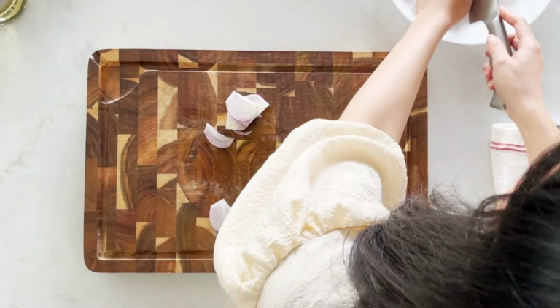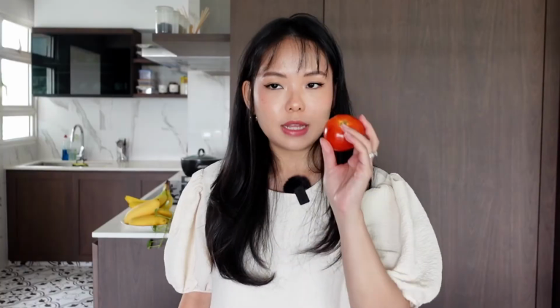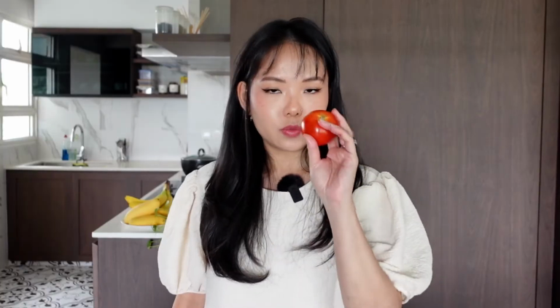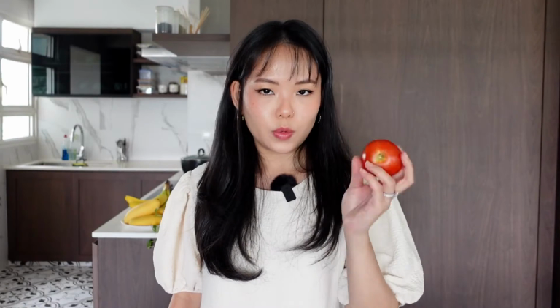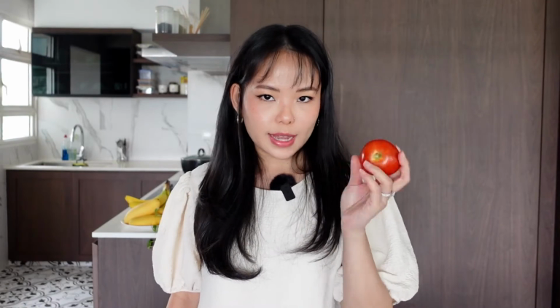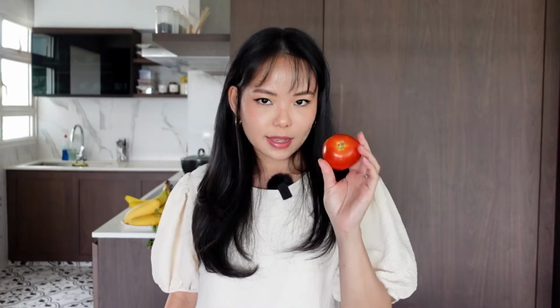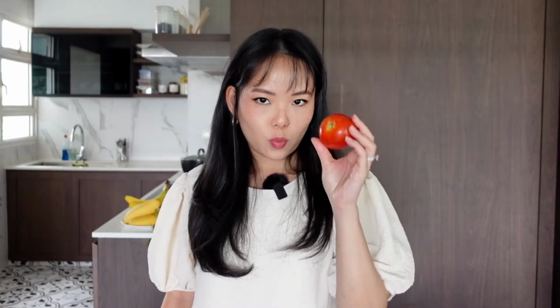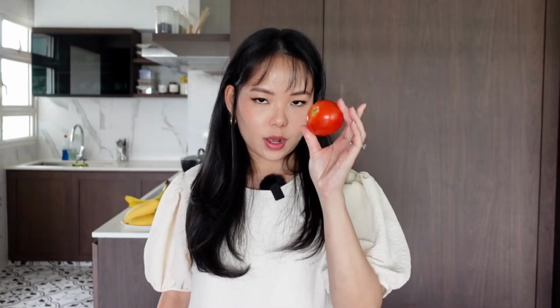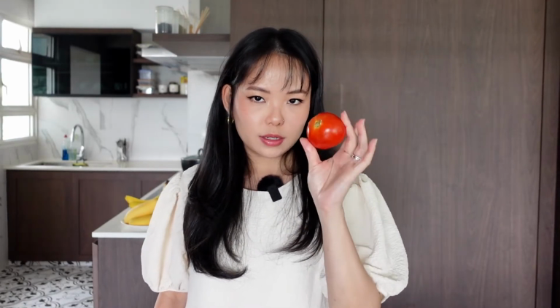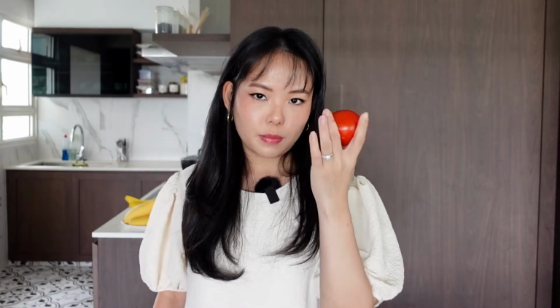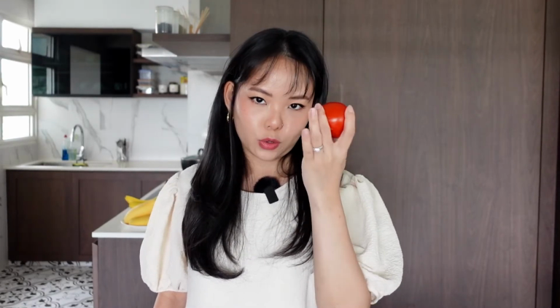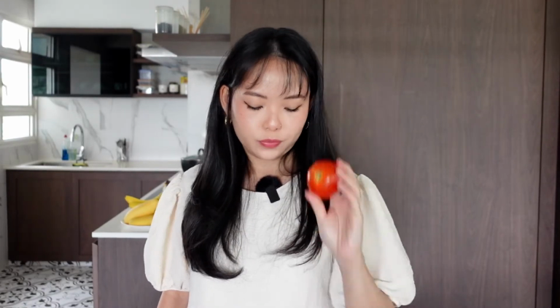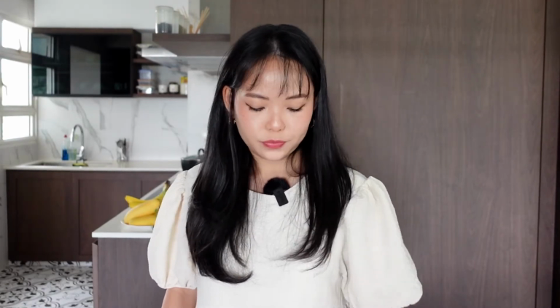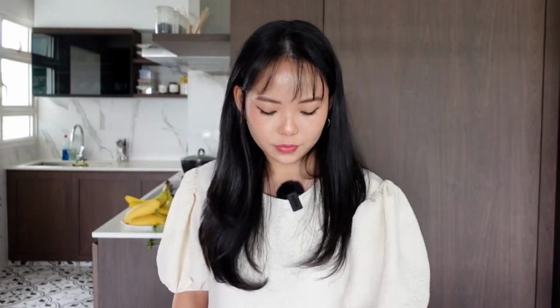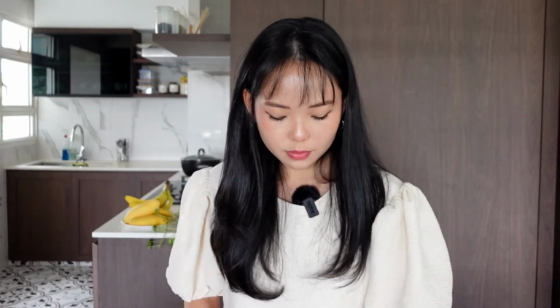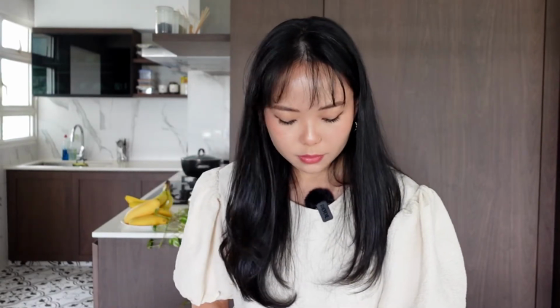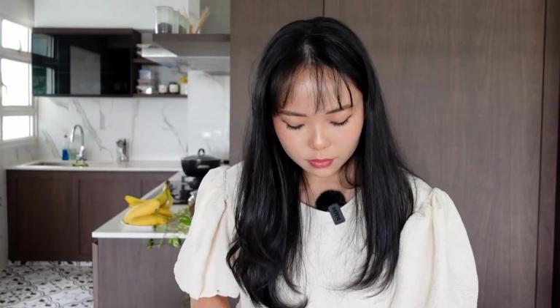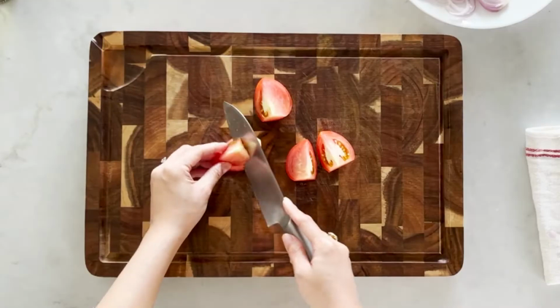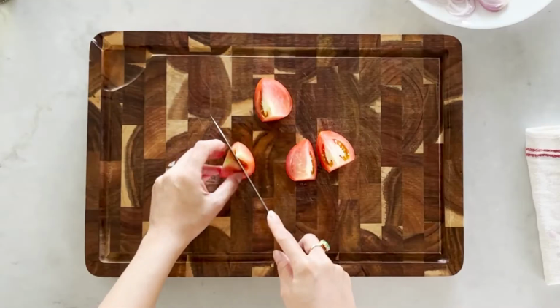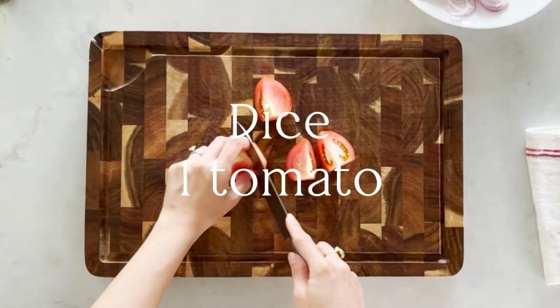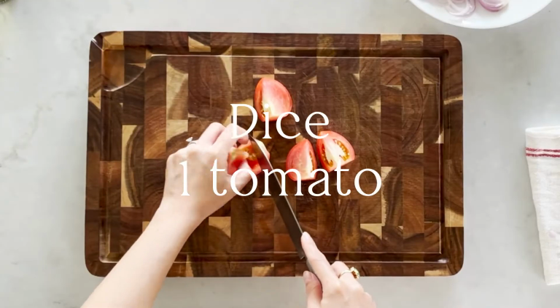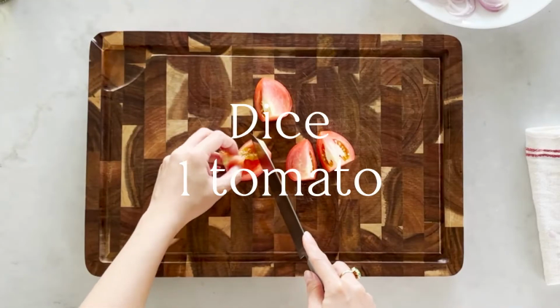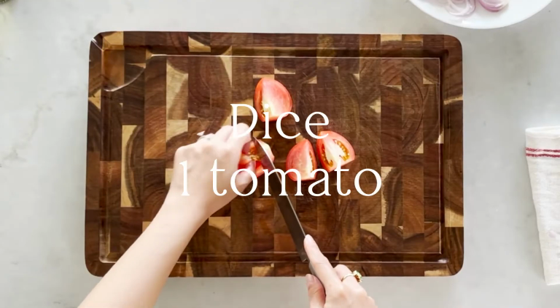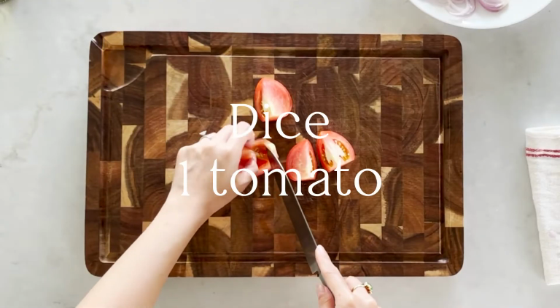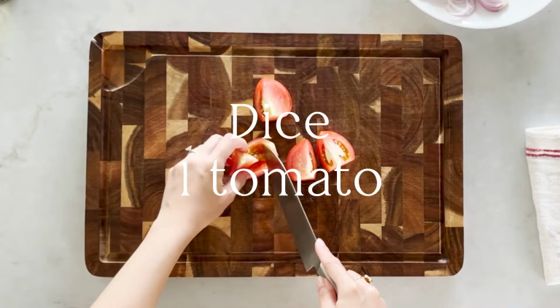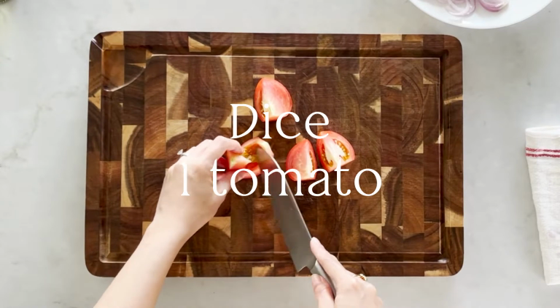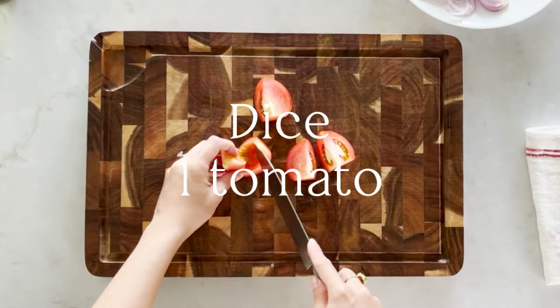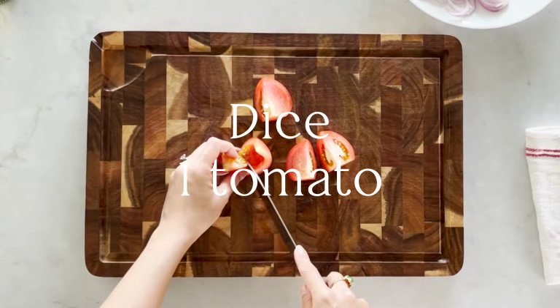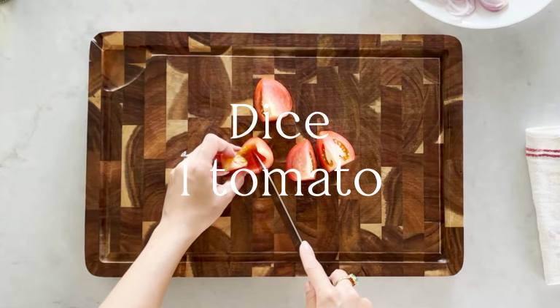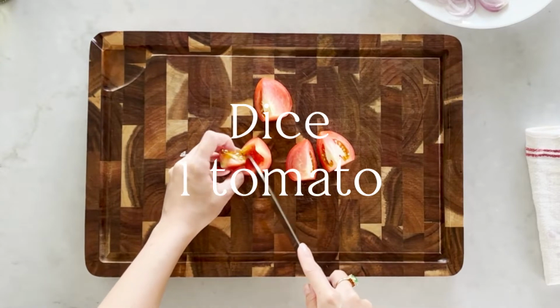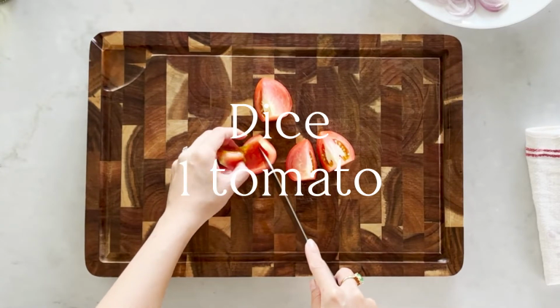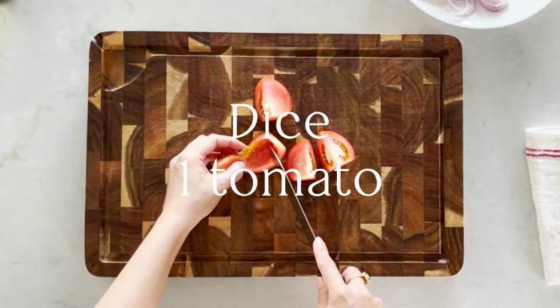Next we will dice up one tomato. We want to remove the seedy center.